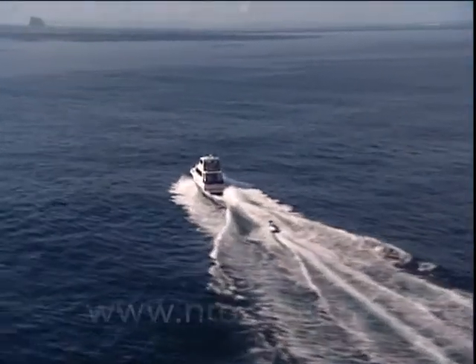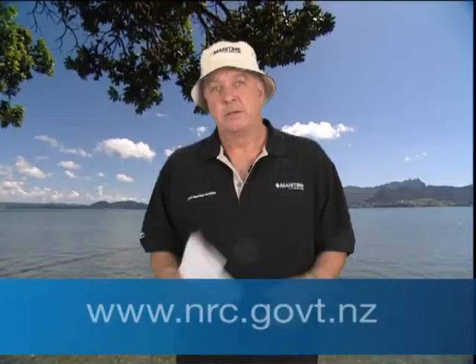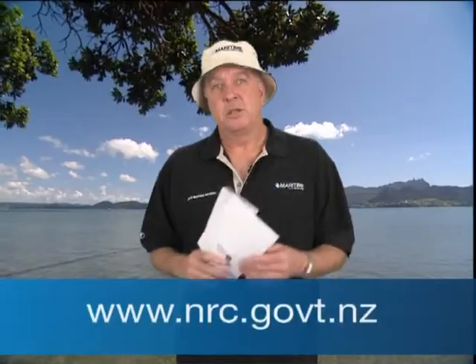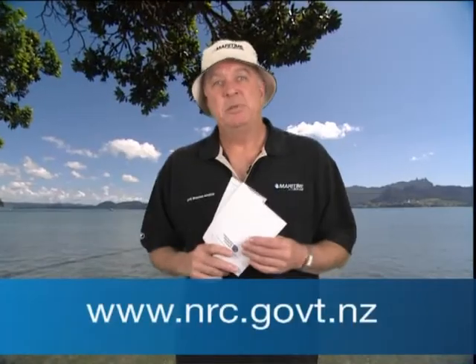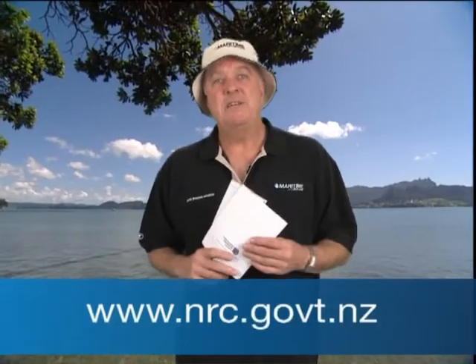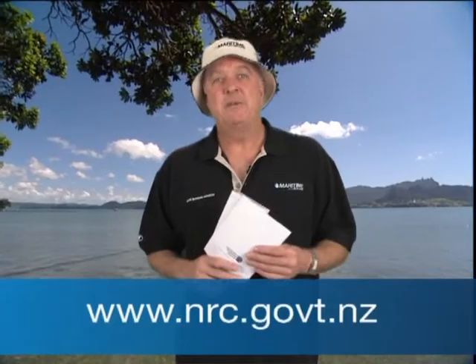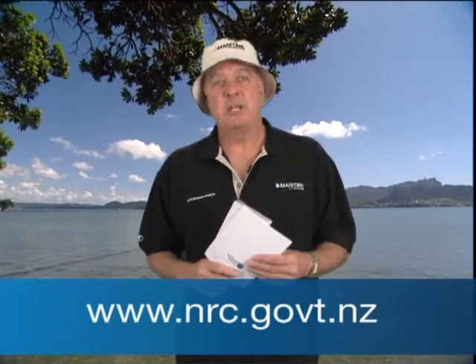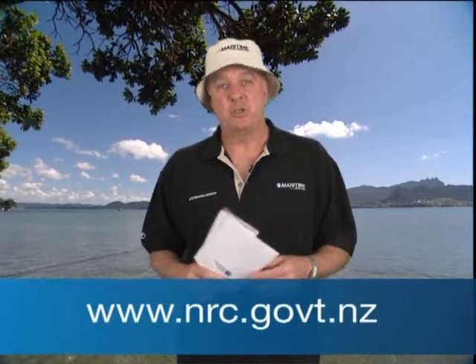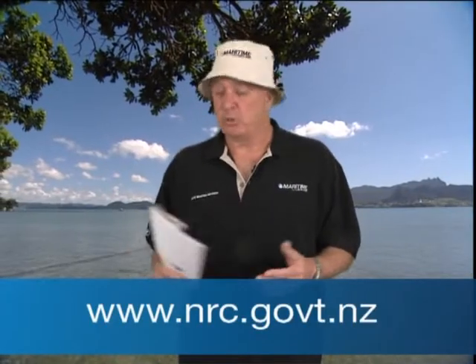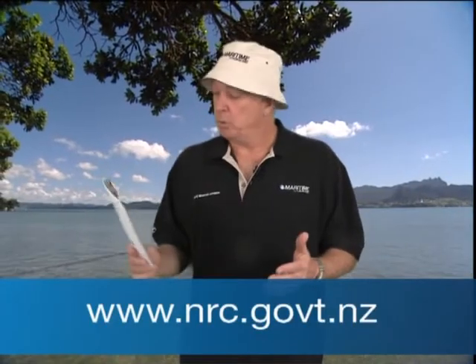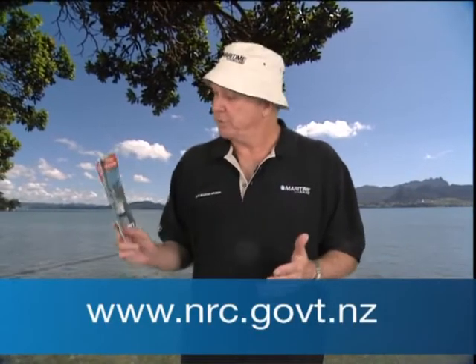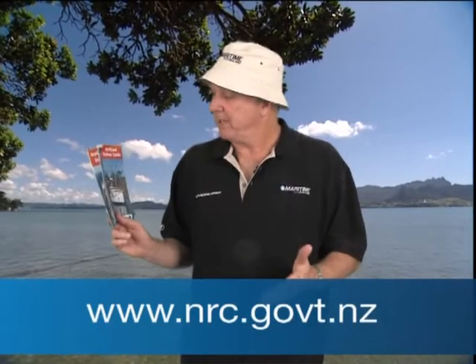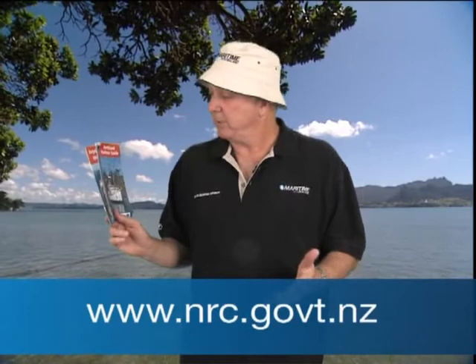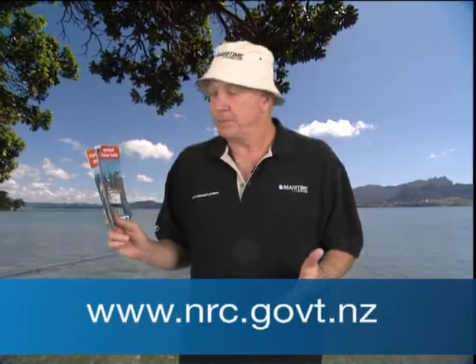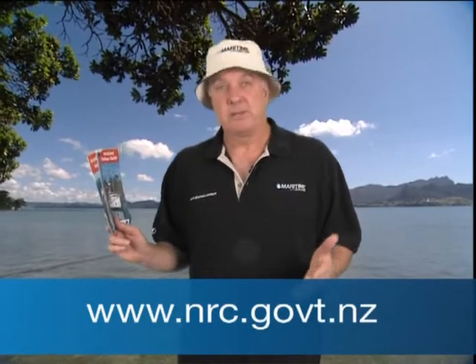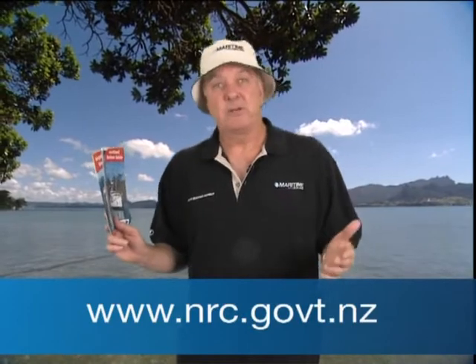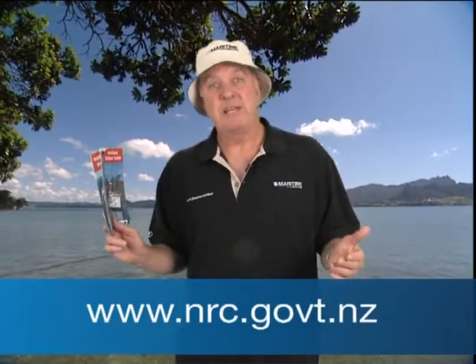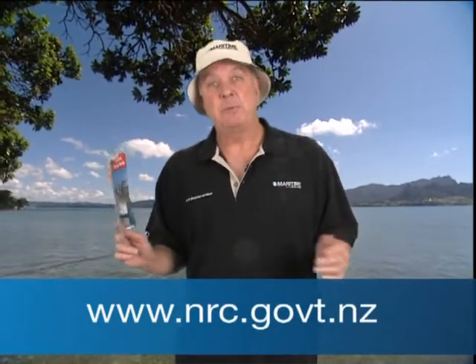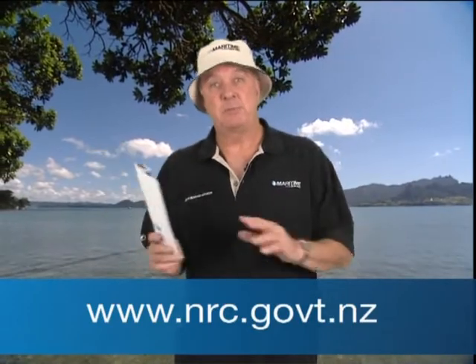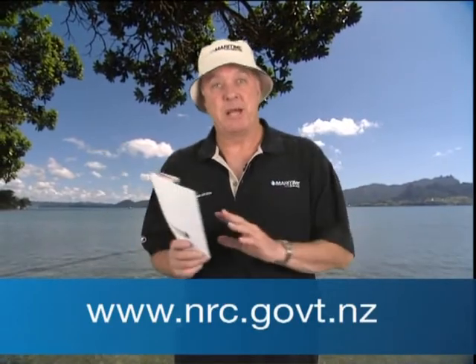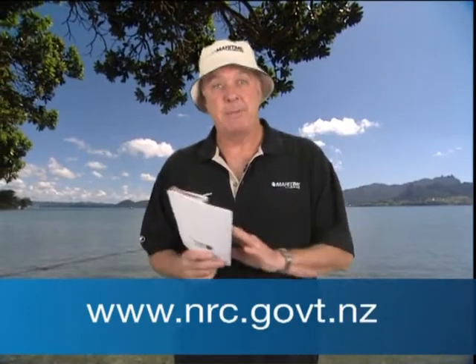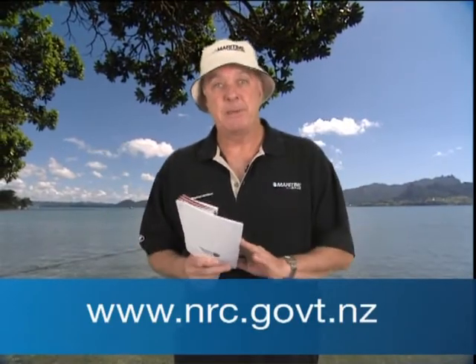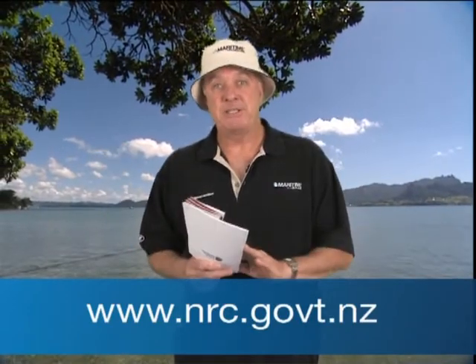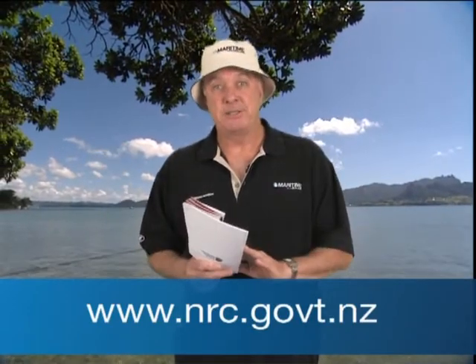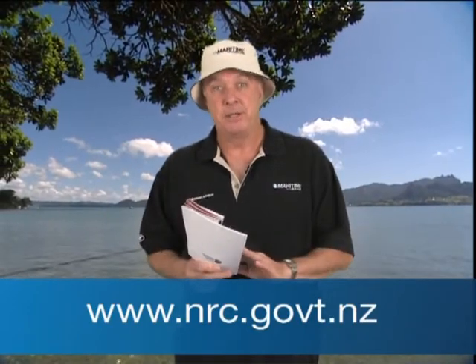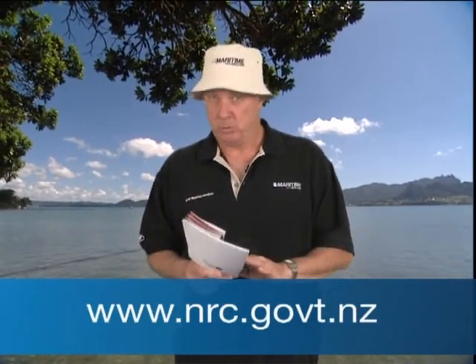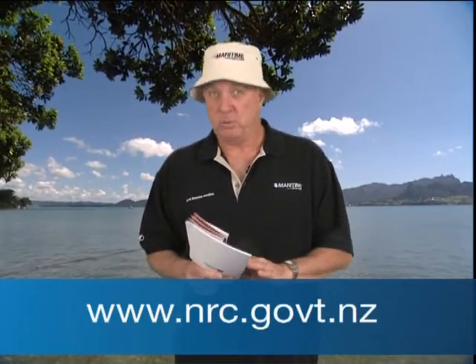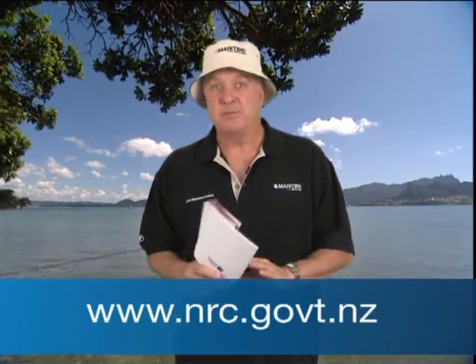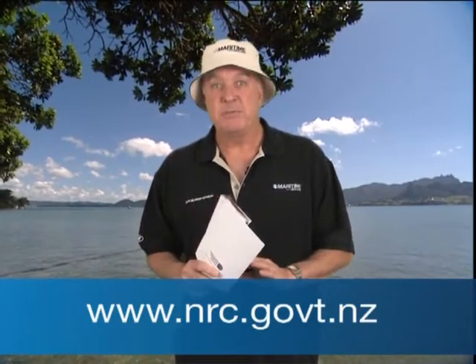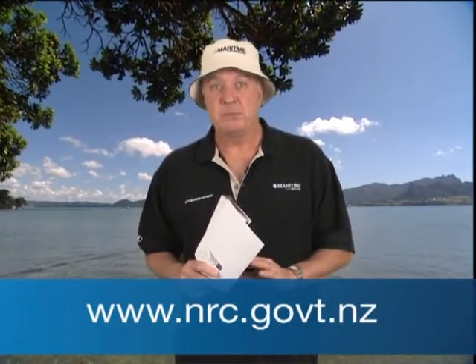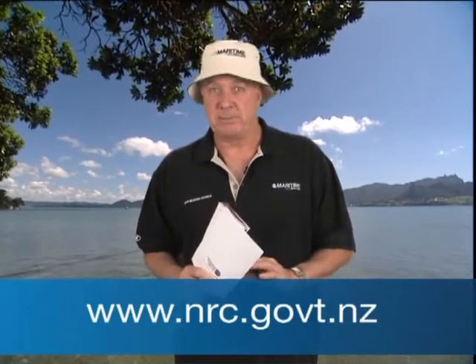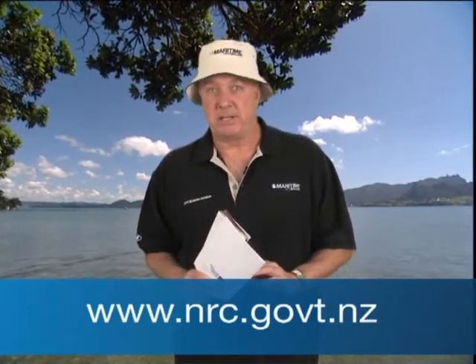Complete information on the rules and bylaws is available from the Harbourmaster or from this website.